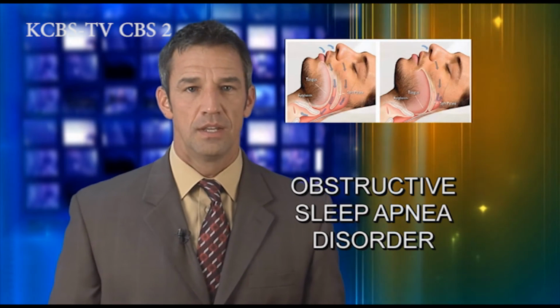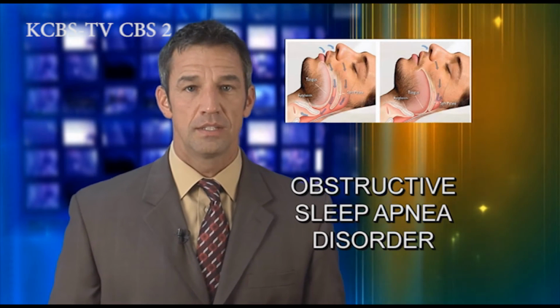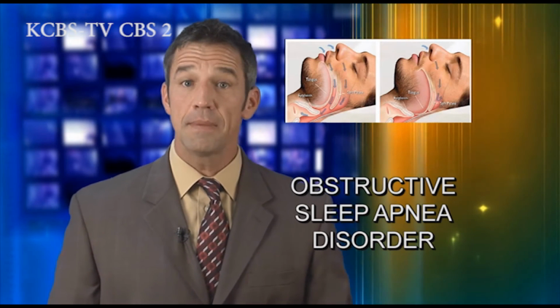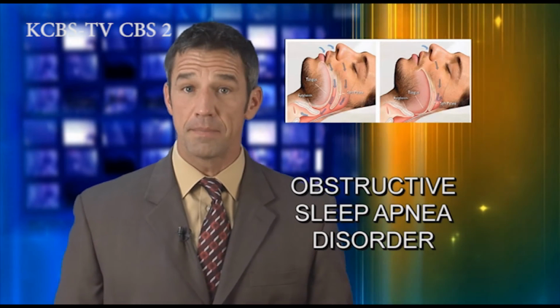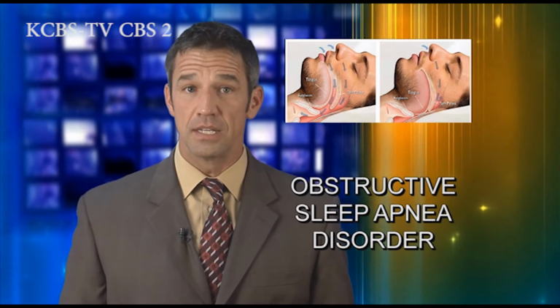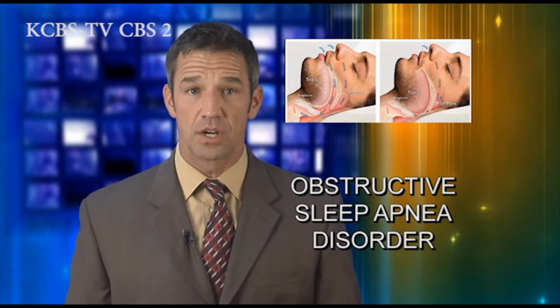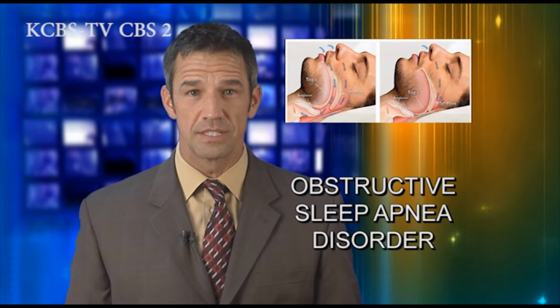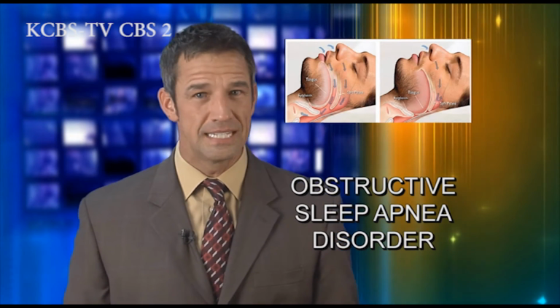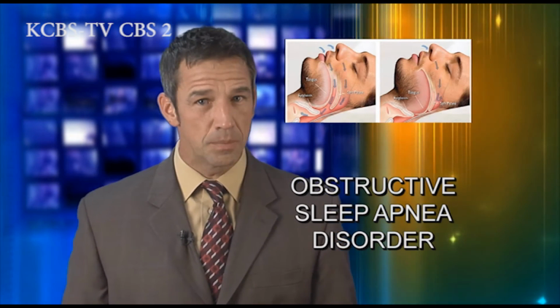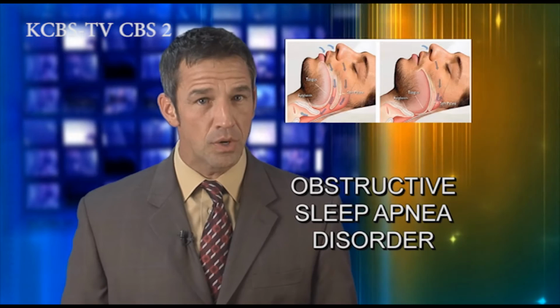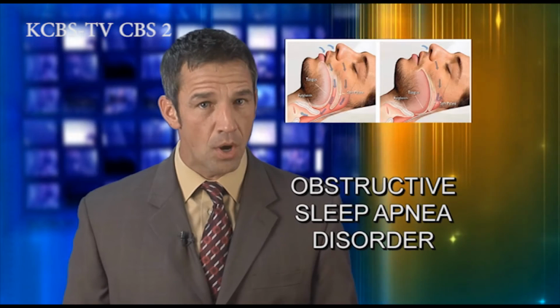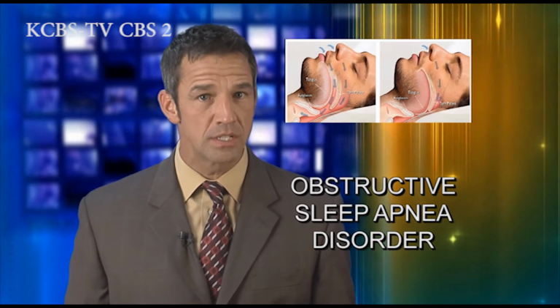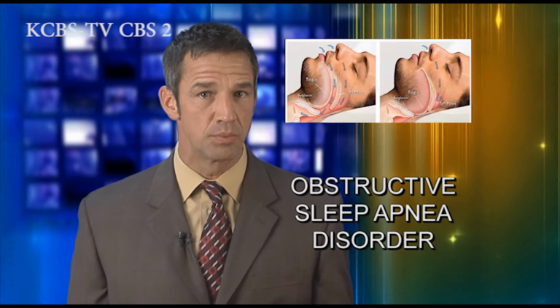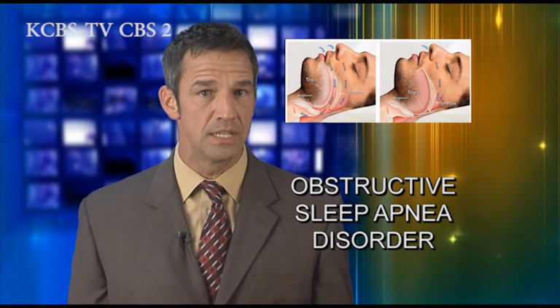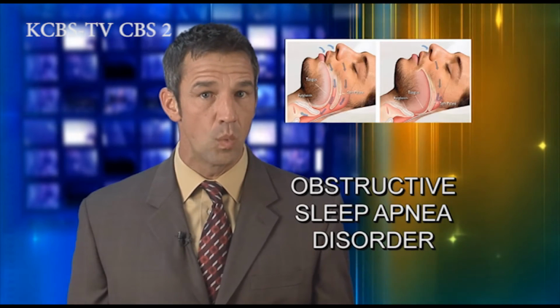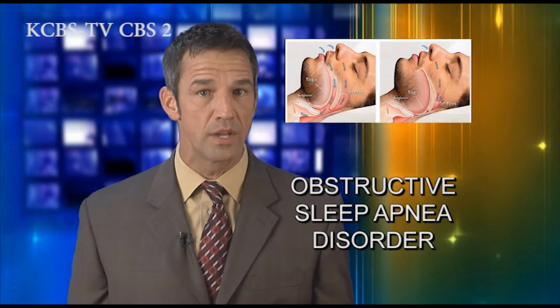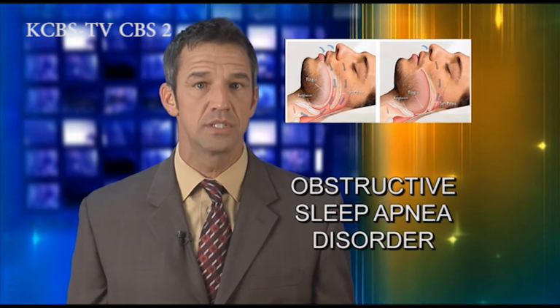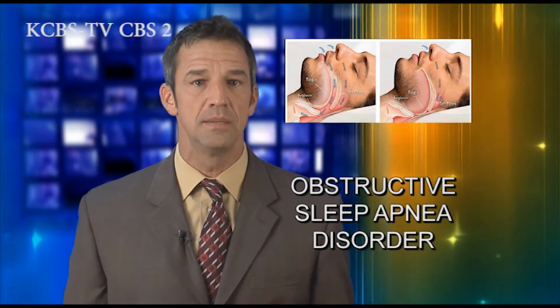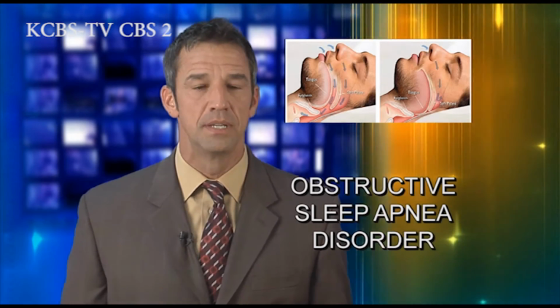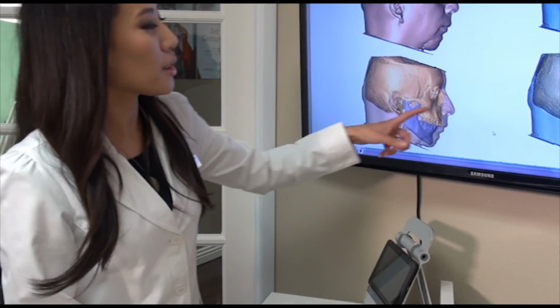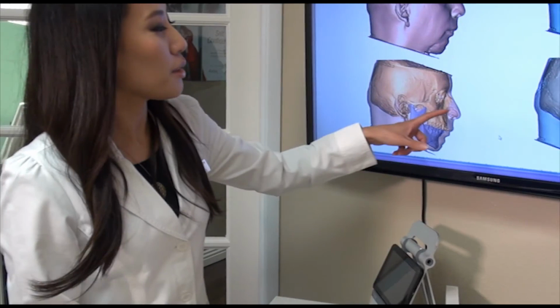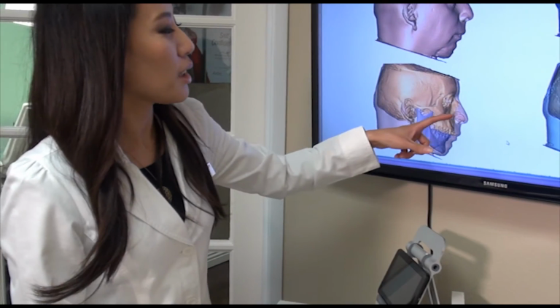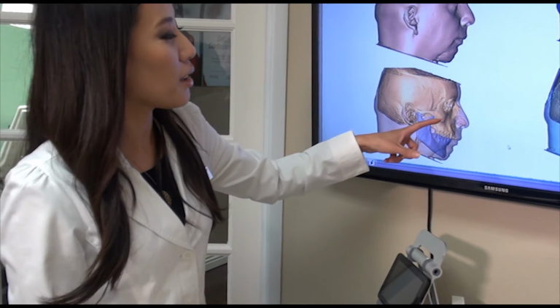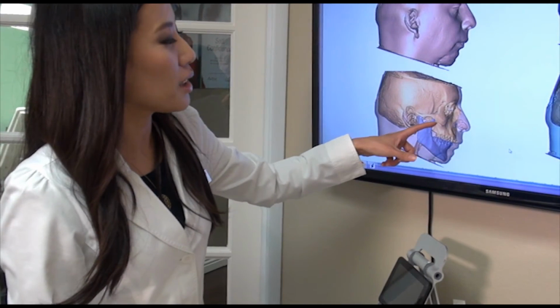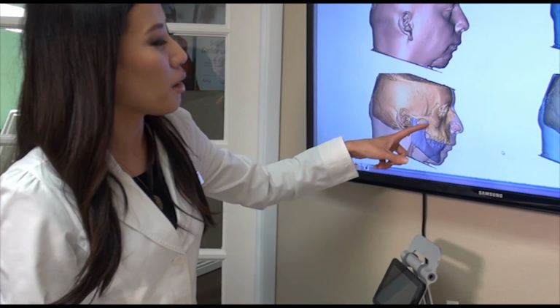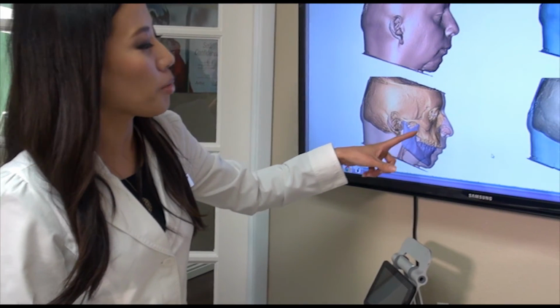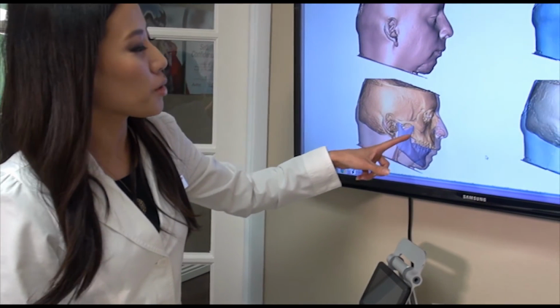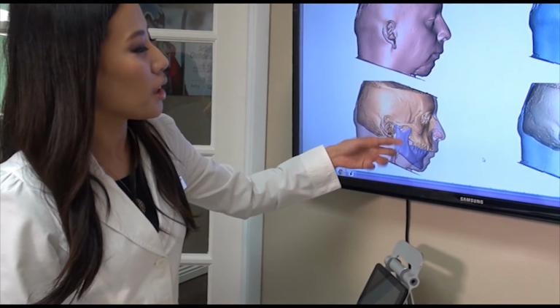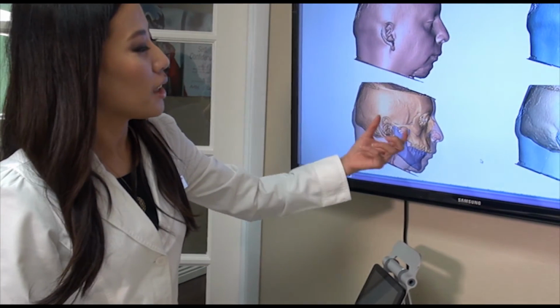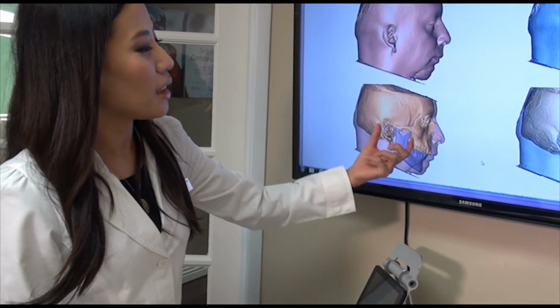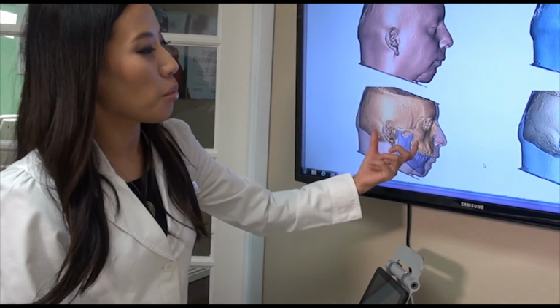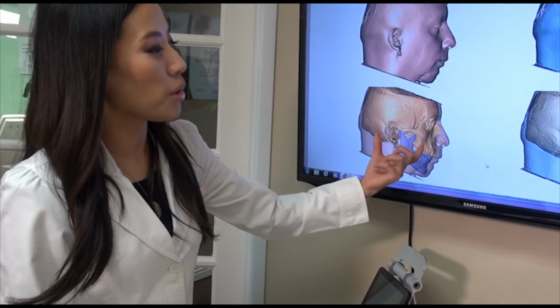Sleep apnea causes a temporary pause in breathing while you sleep, but diagnosing and treatment may be simpler than you think.